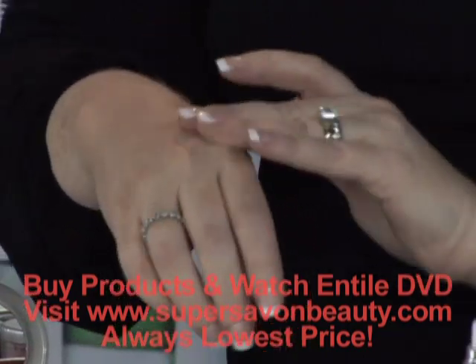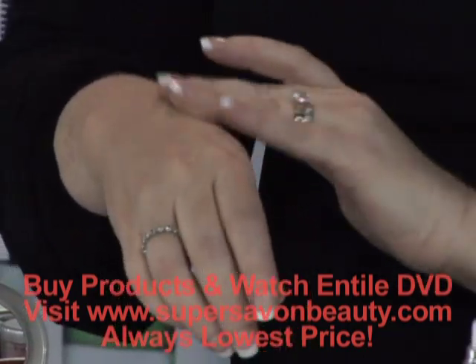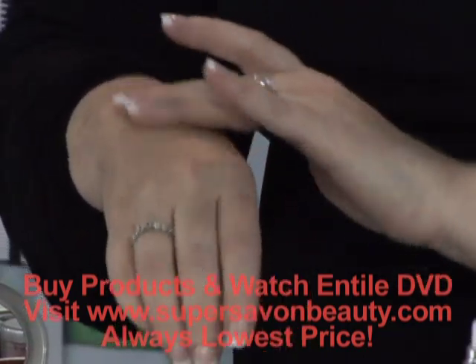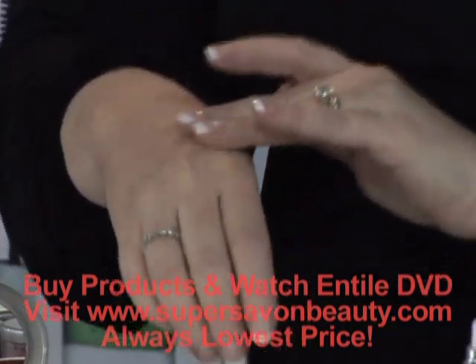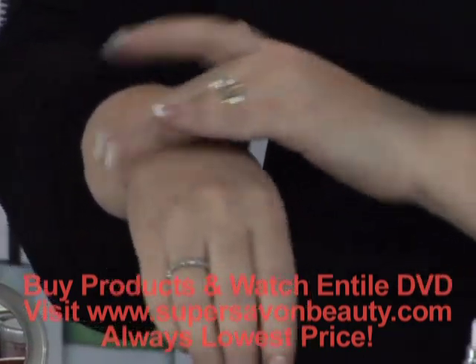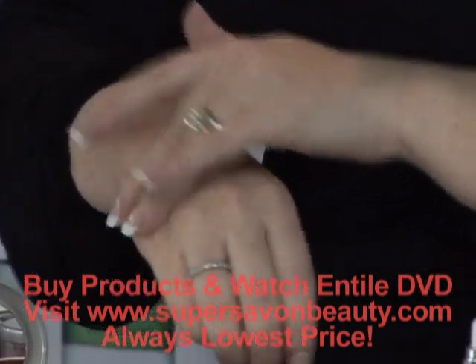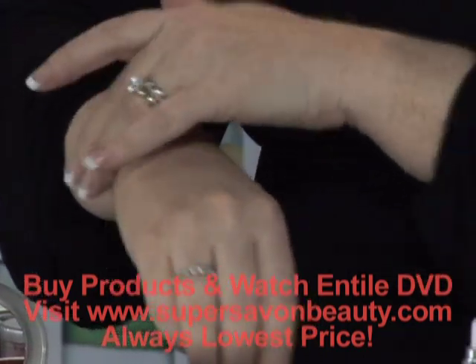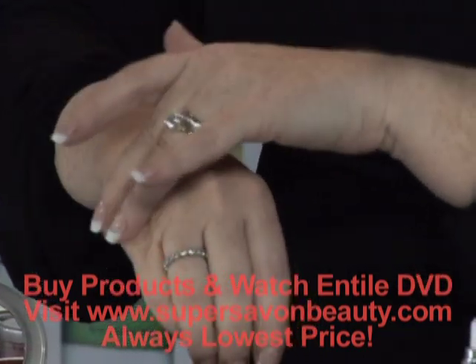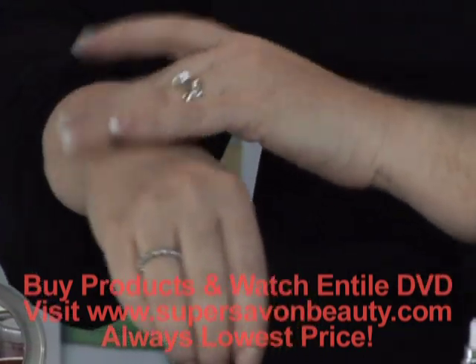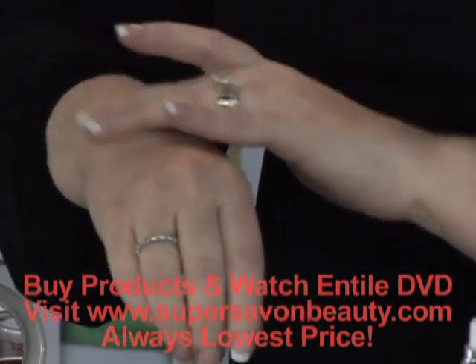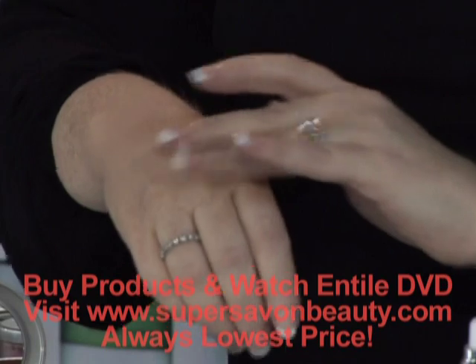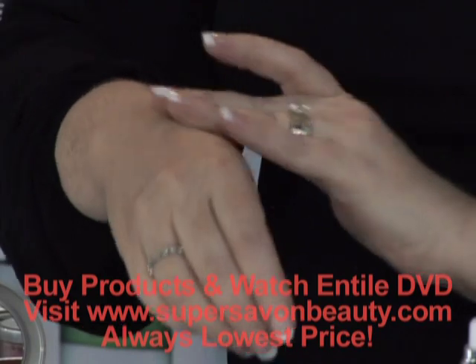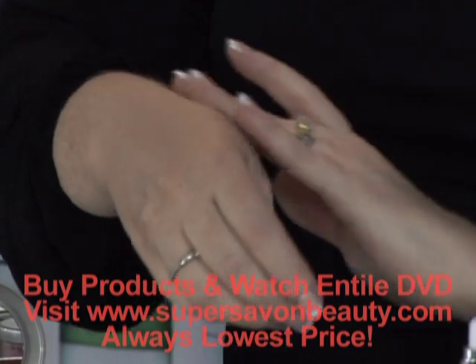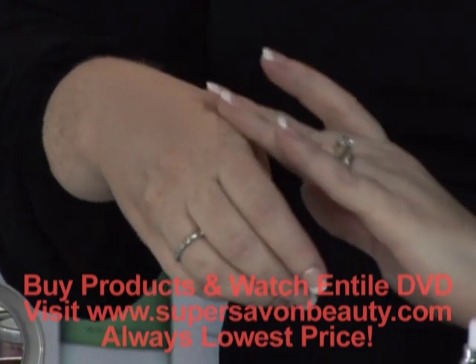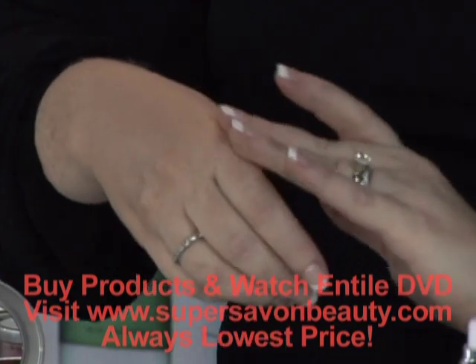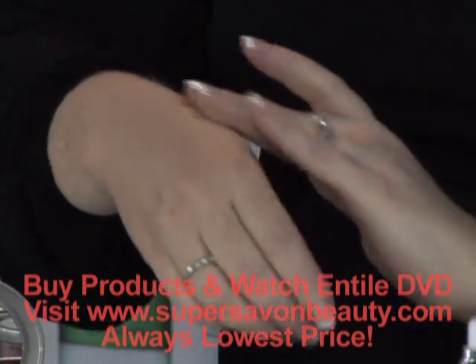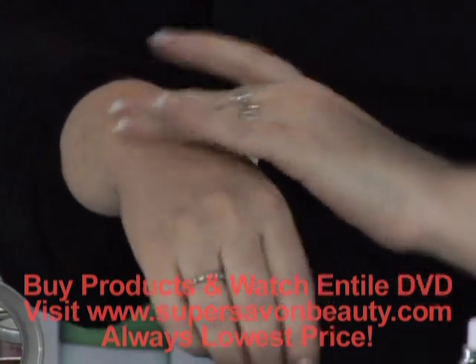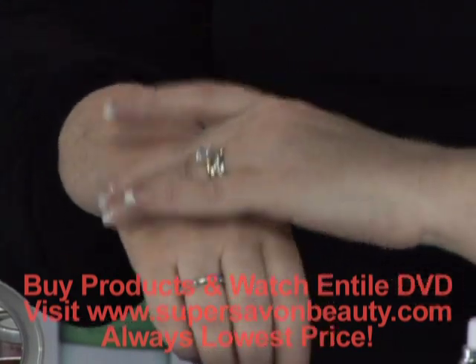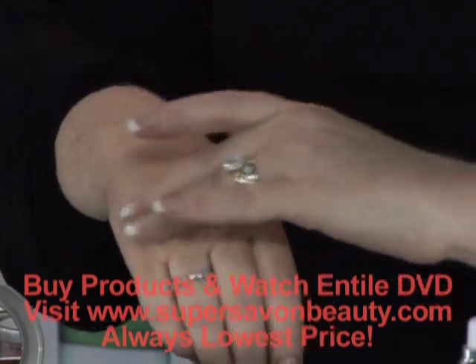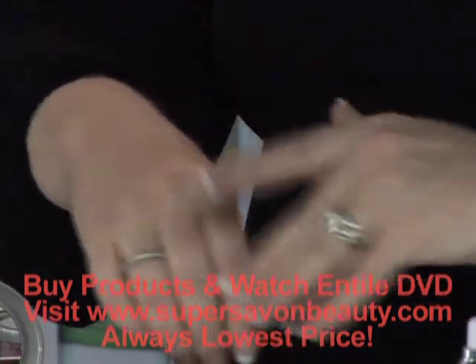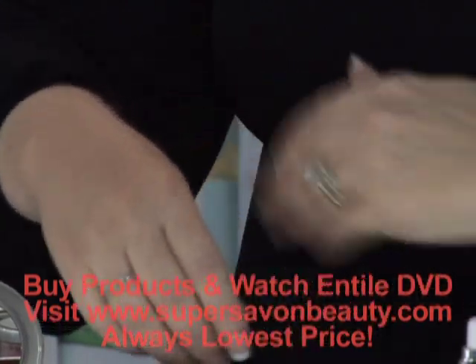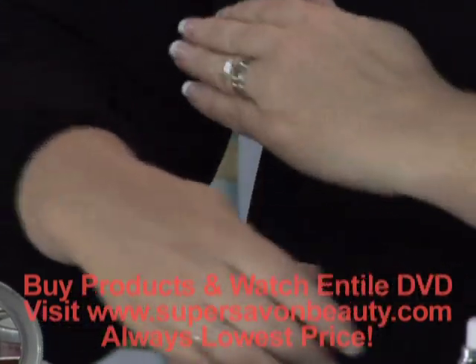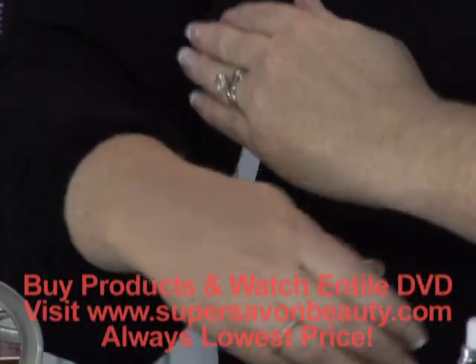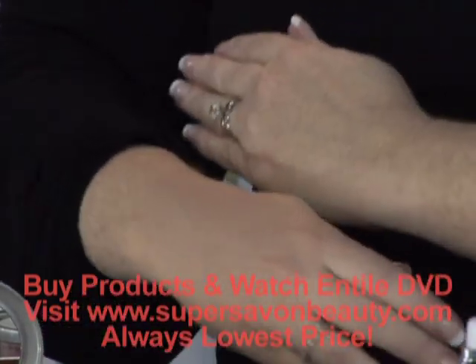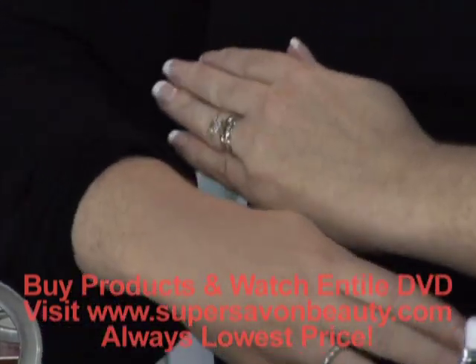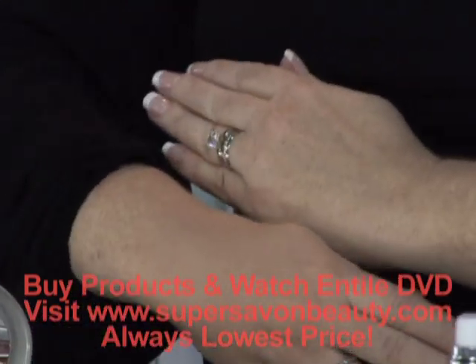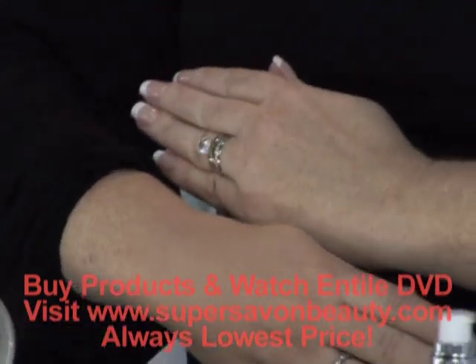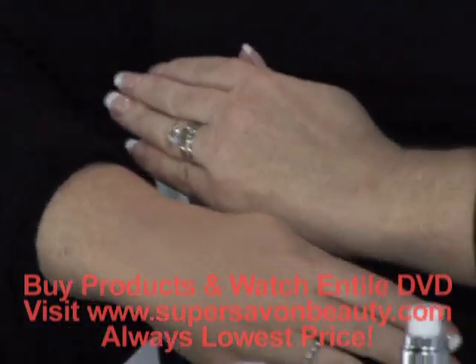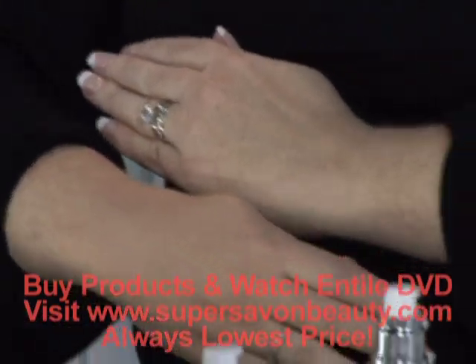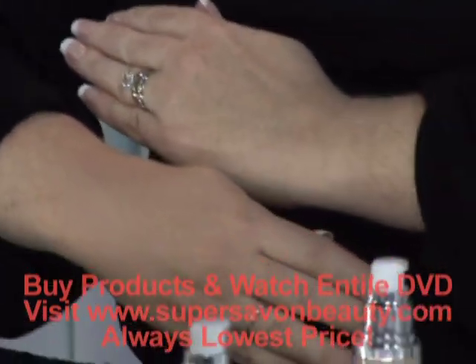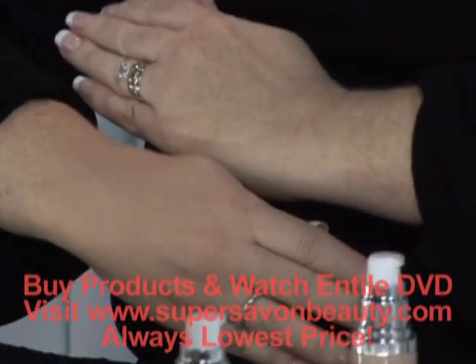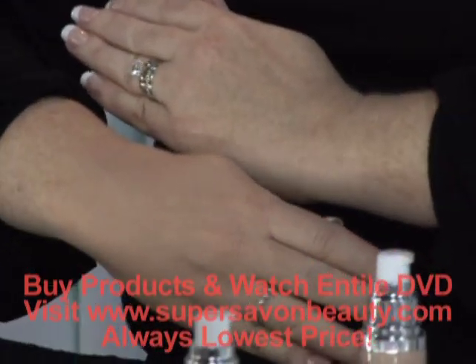Remember, a little bit will go a long way. You can kind of see the difference there in my hands.